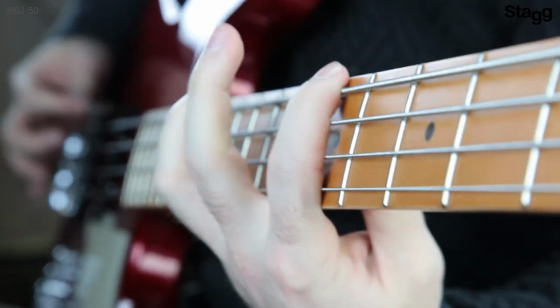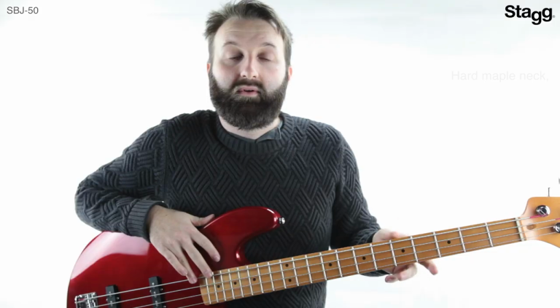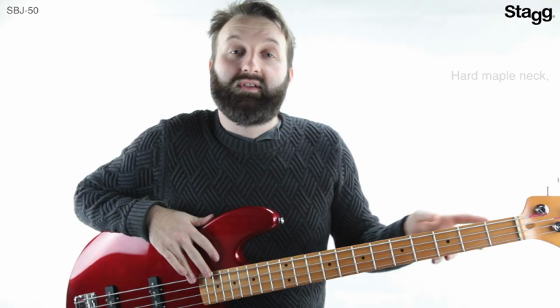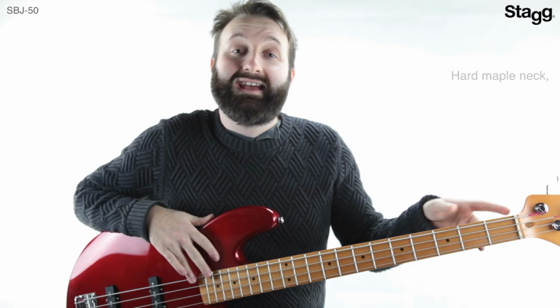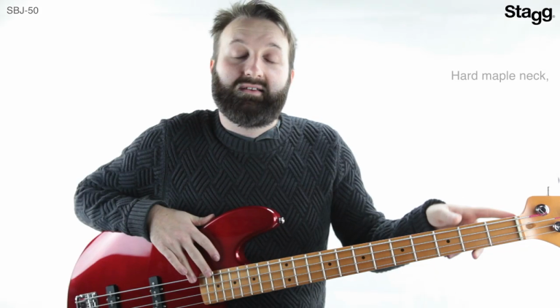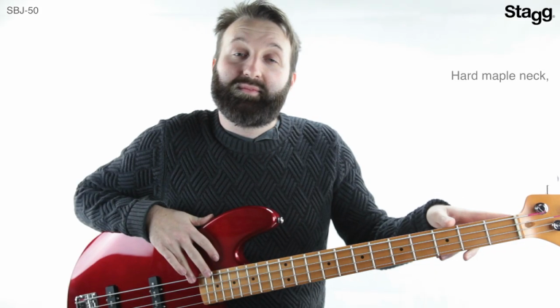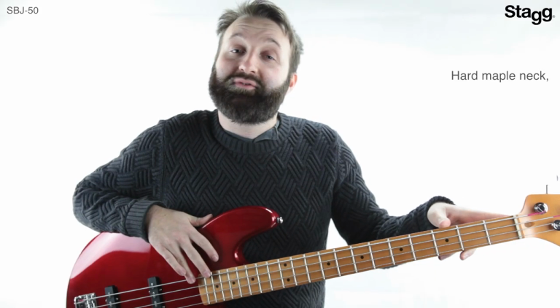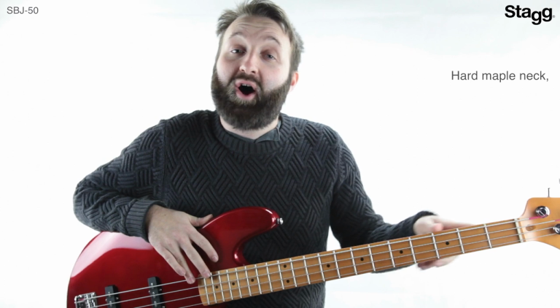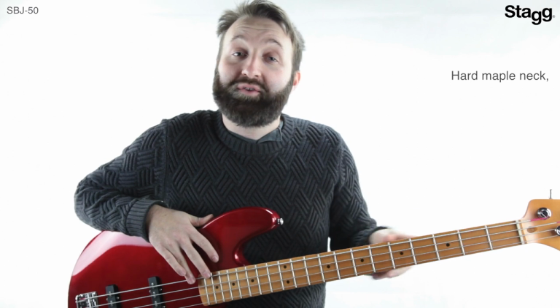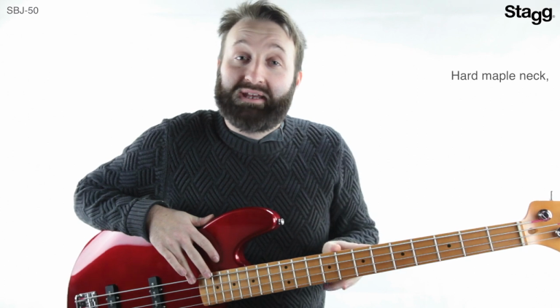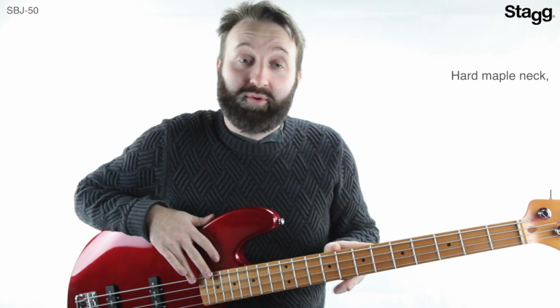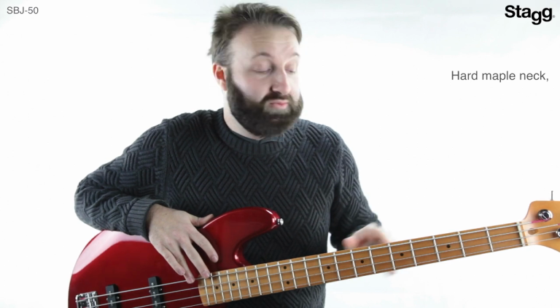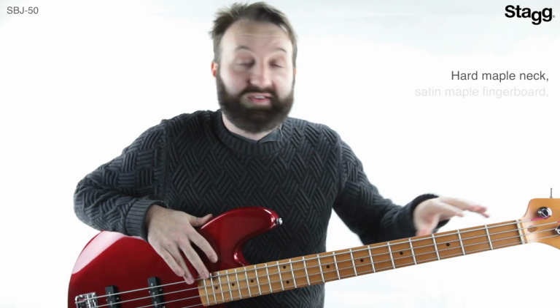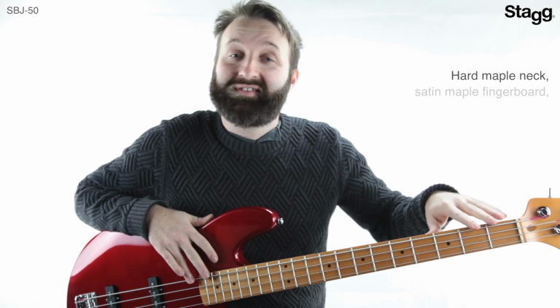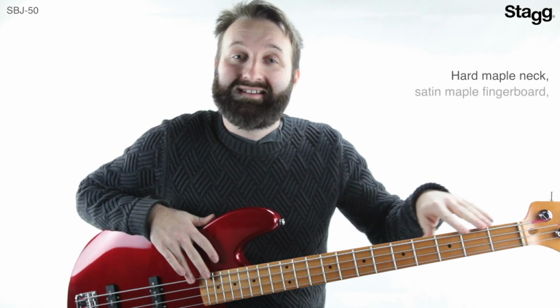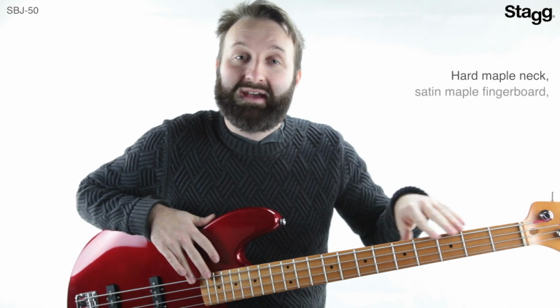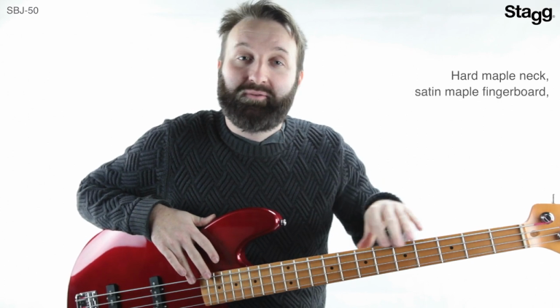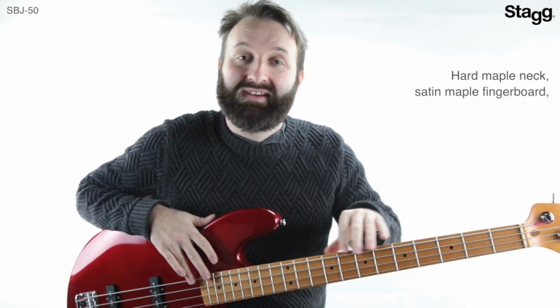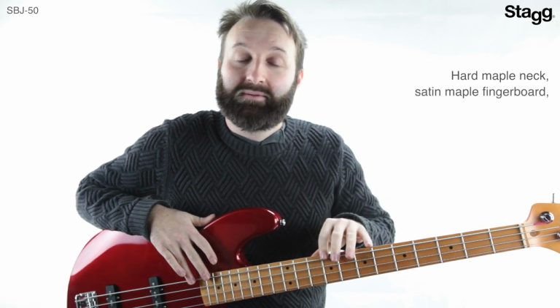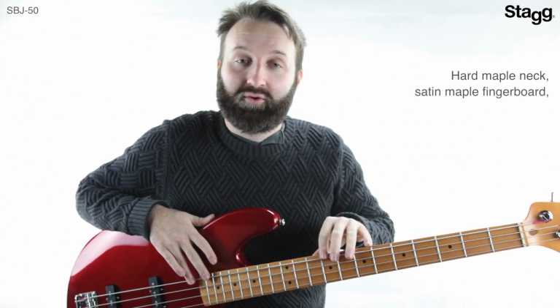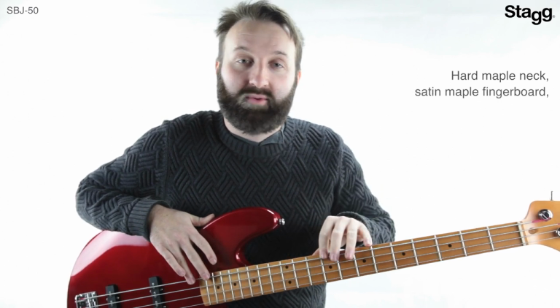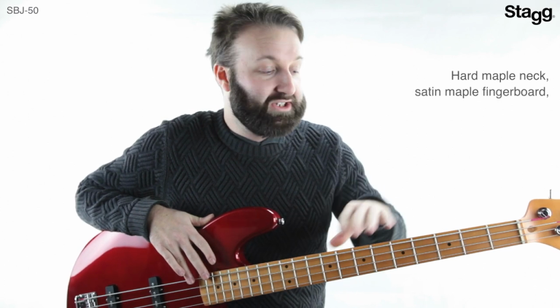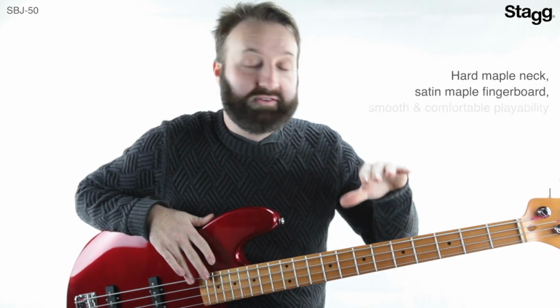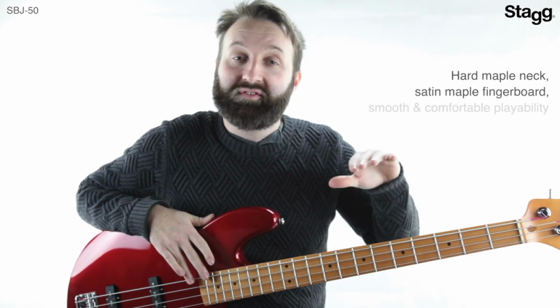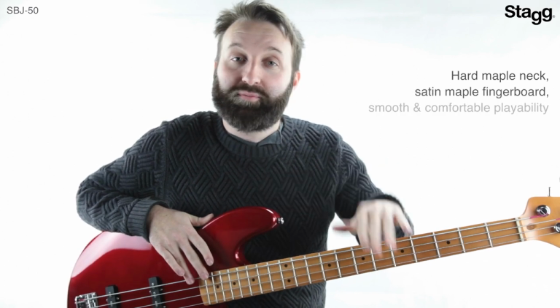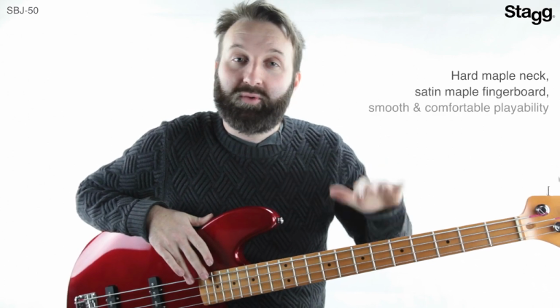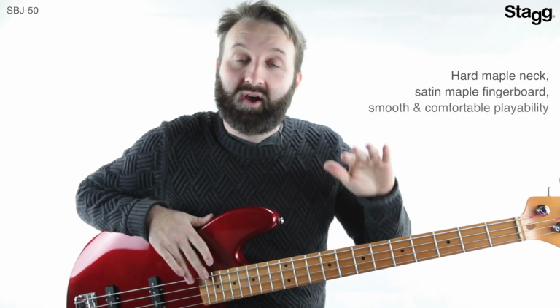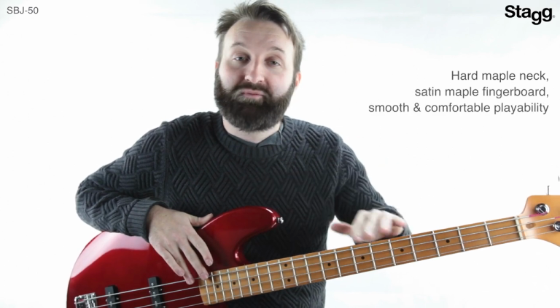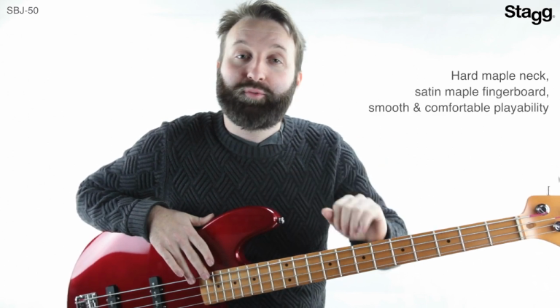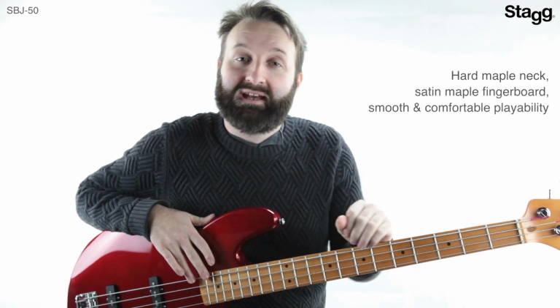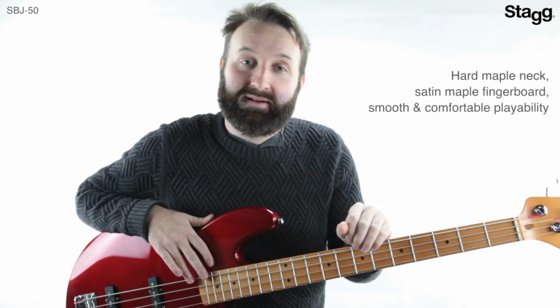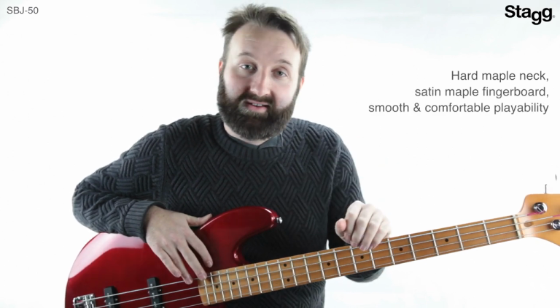The neck is made from hard maple with a satin maple fingerboard, which allows for smooth and comfortable playability.